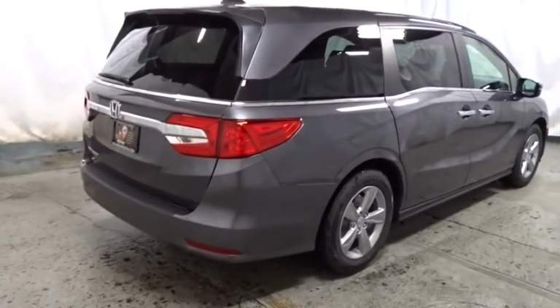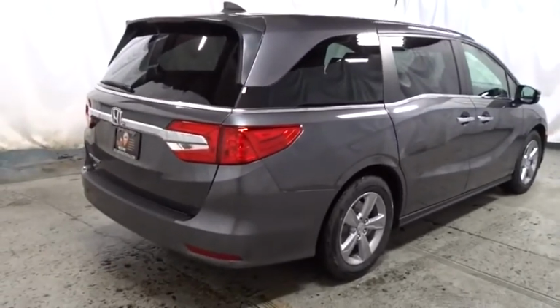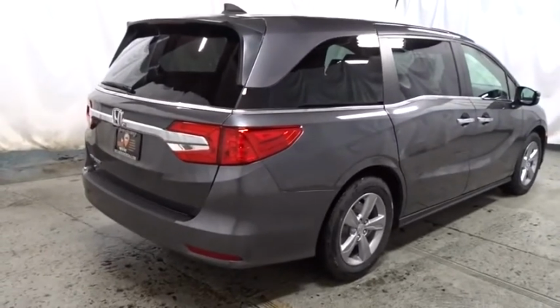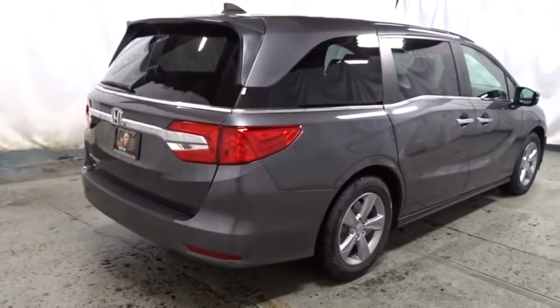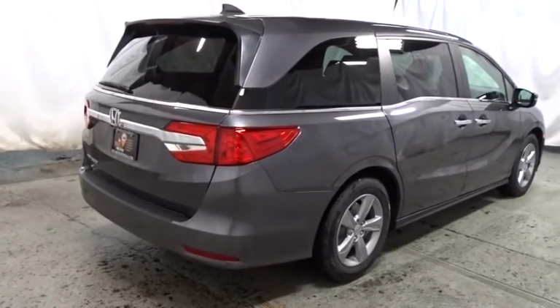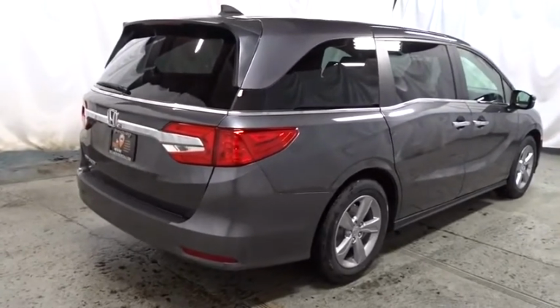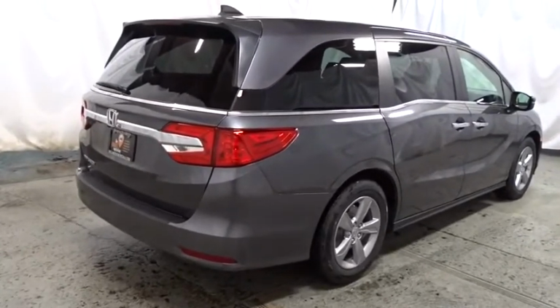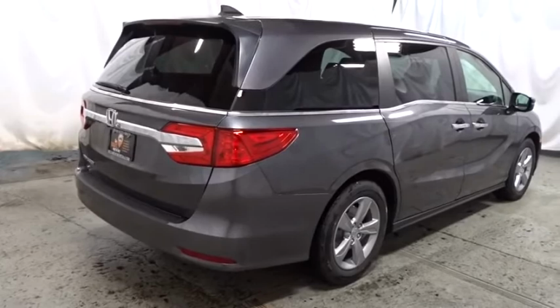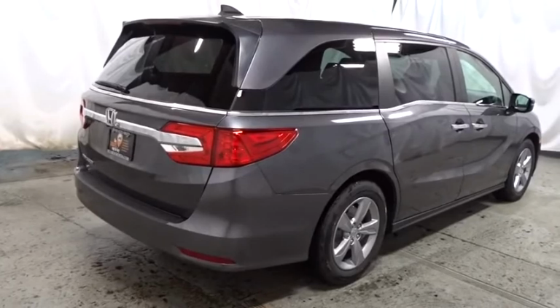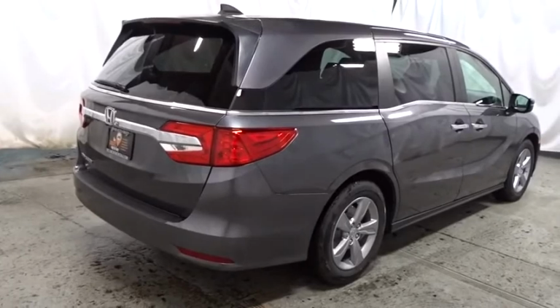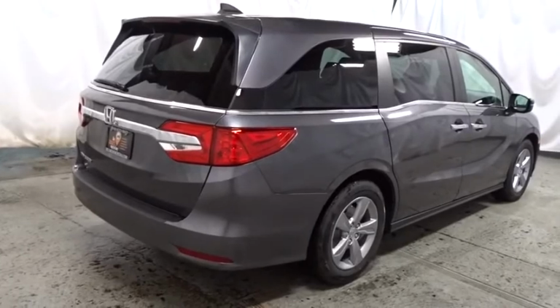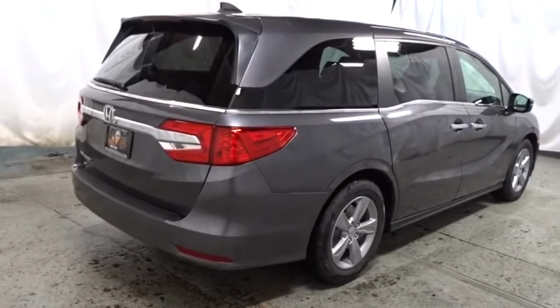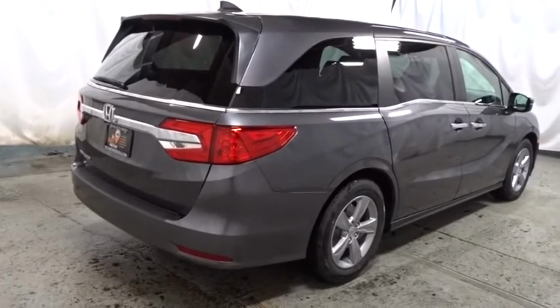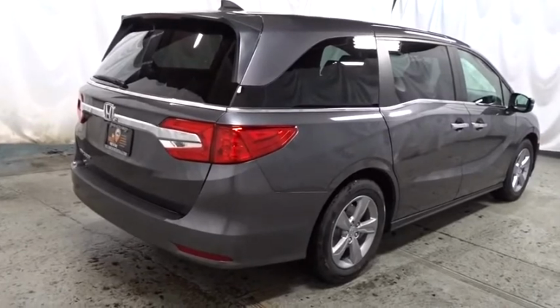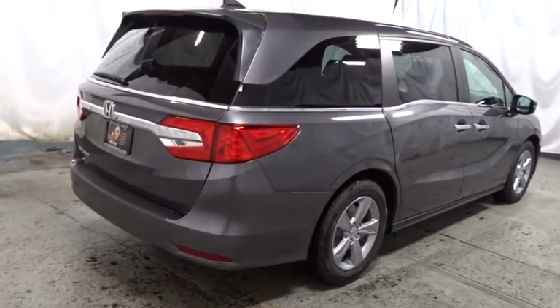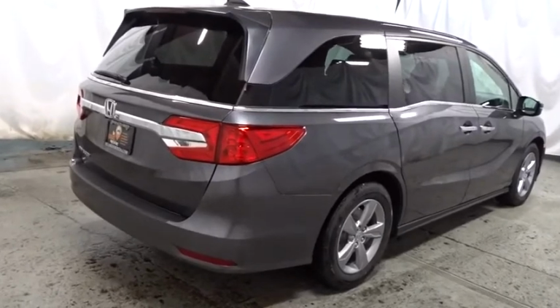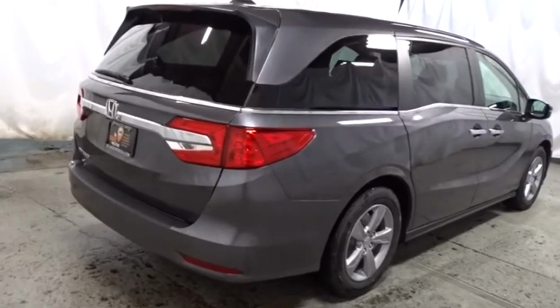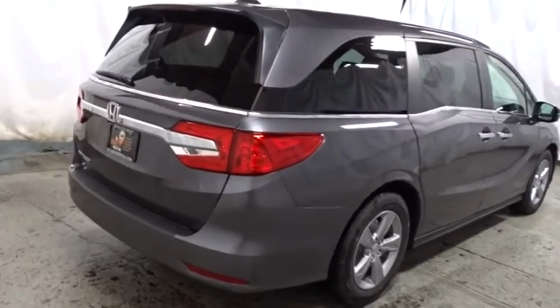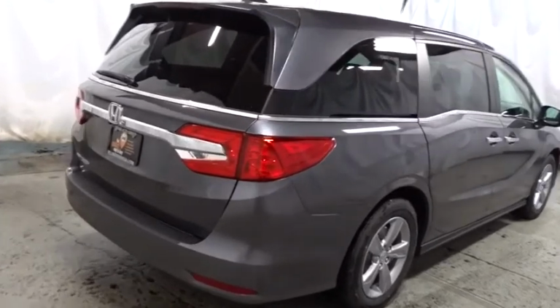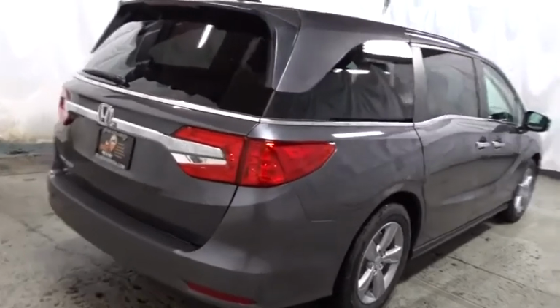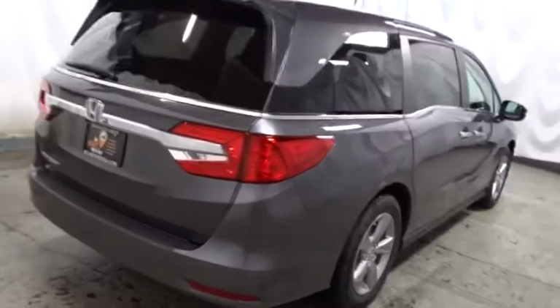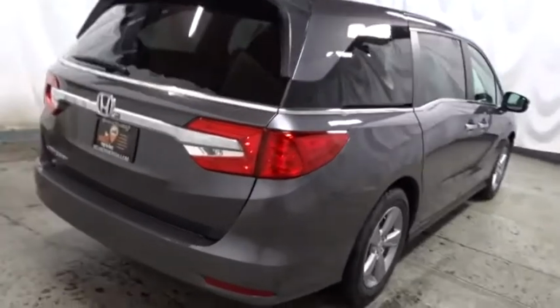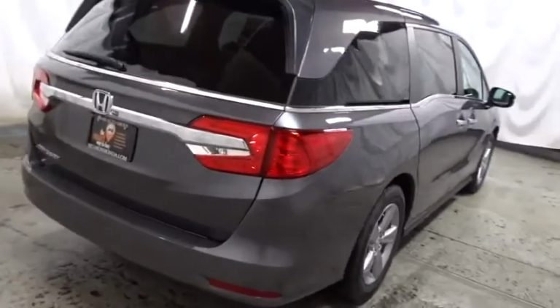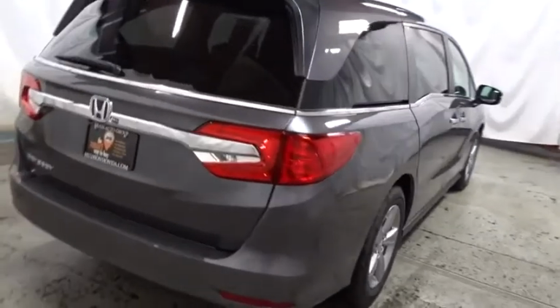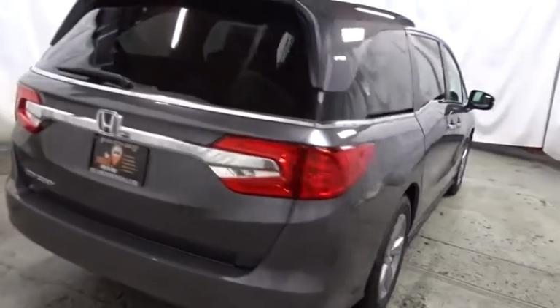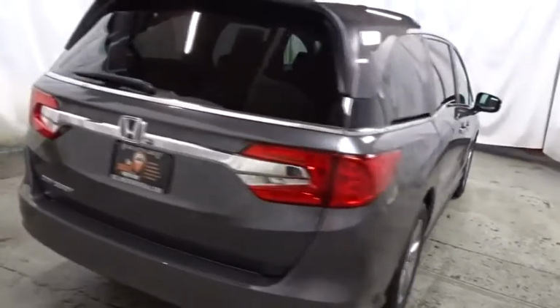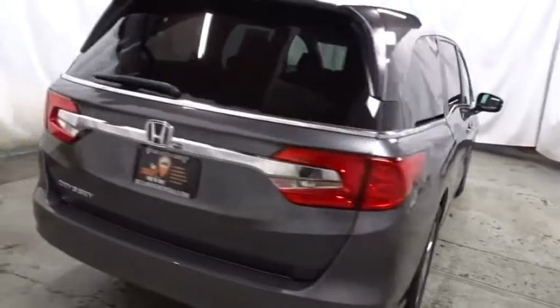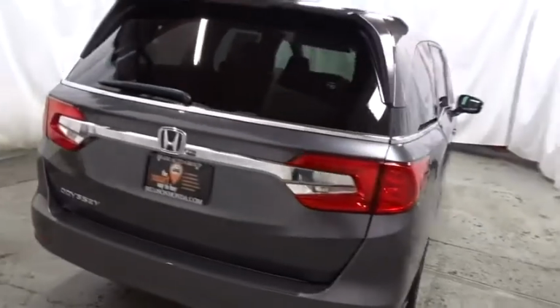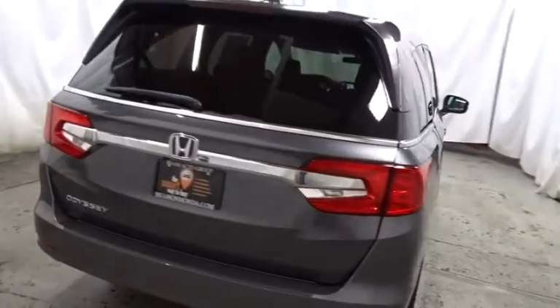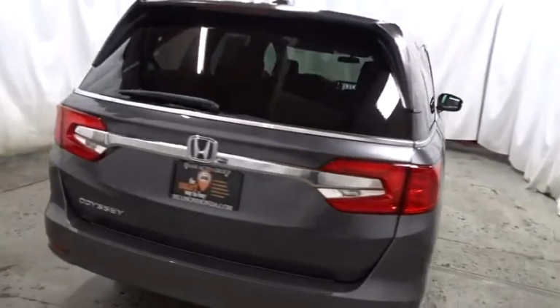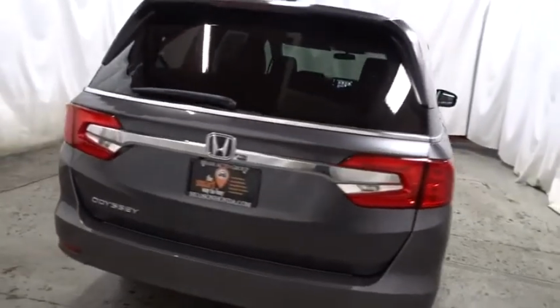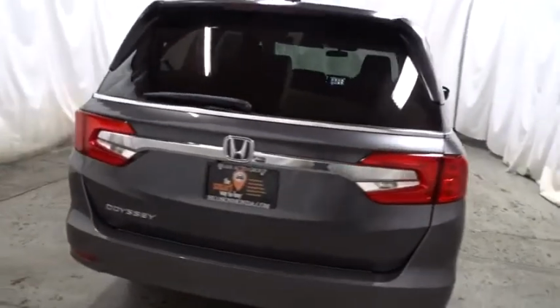Subwoofer, cloth seat trim, tinted glass, engine immobilizer, power rear window sunshade.